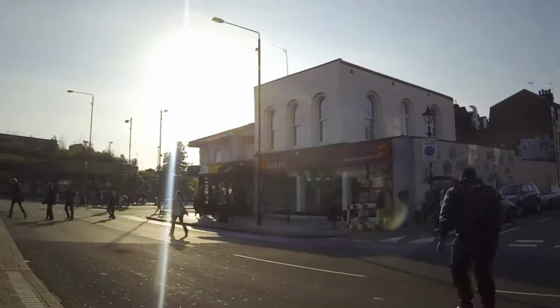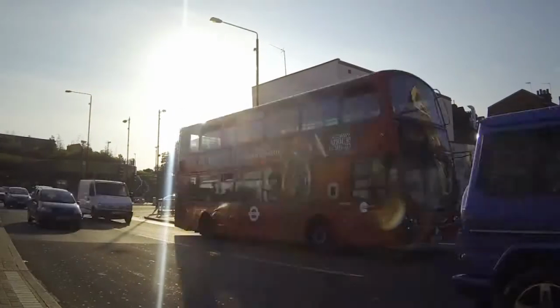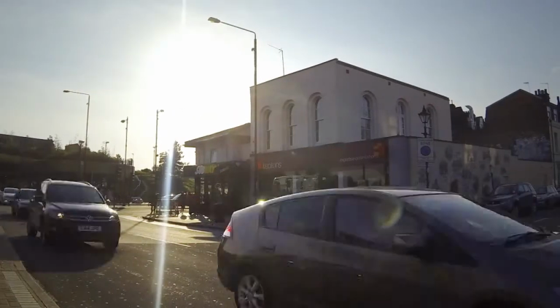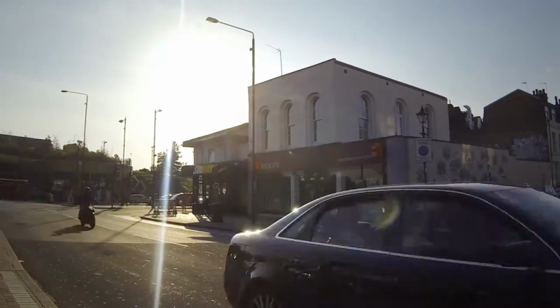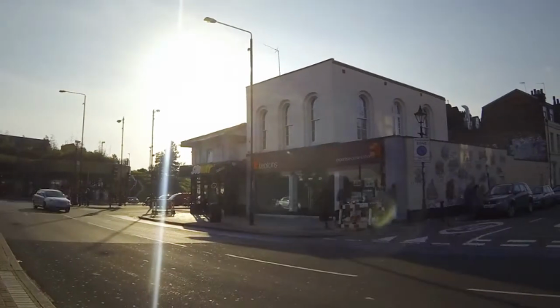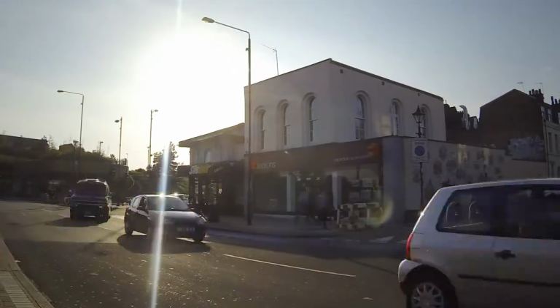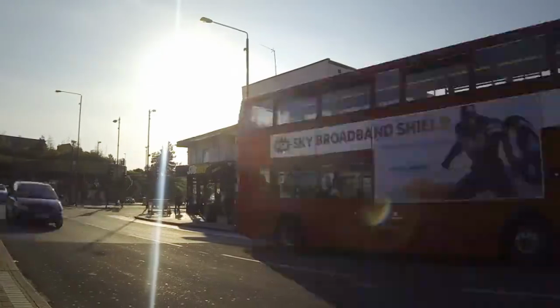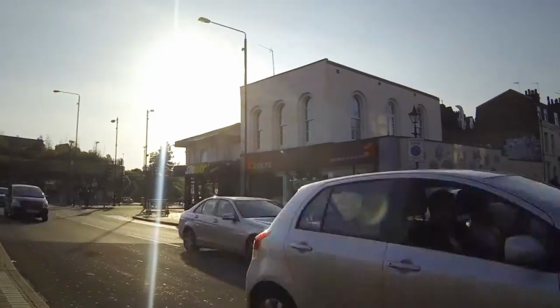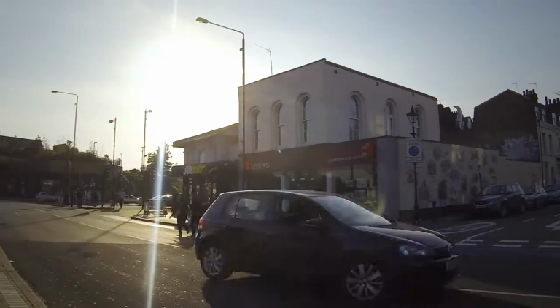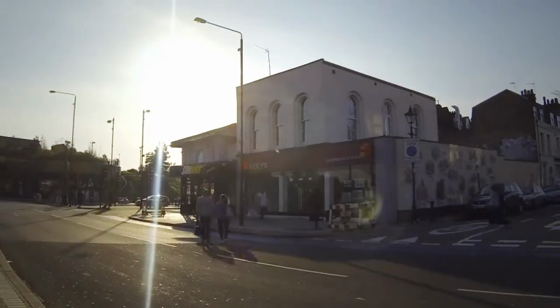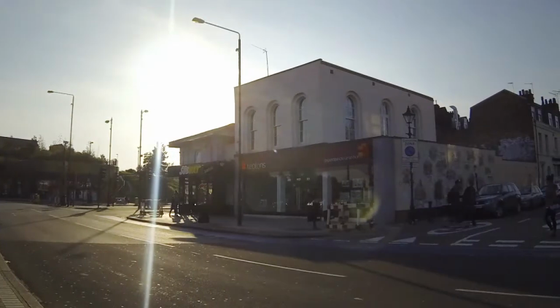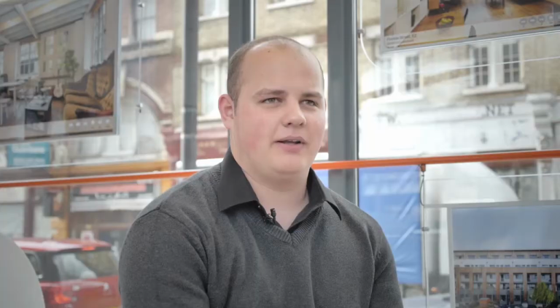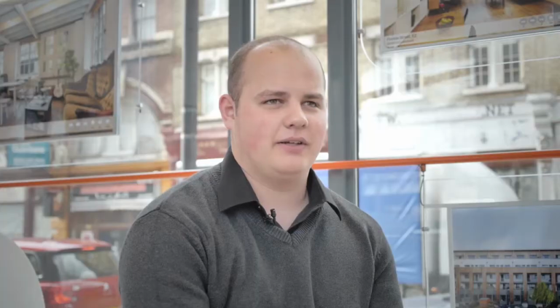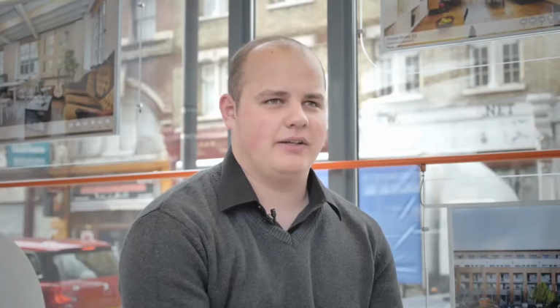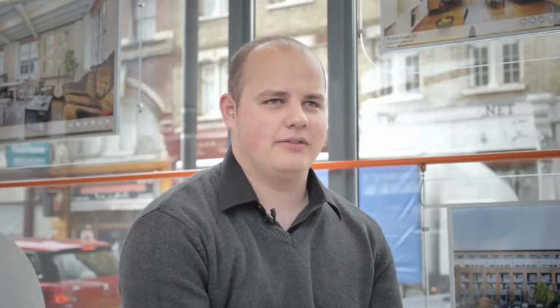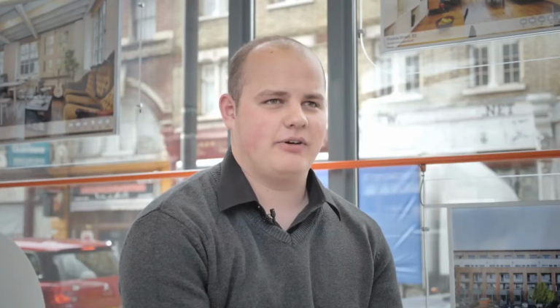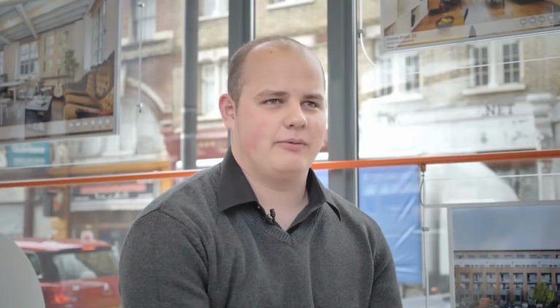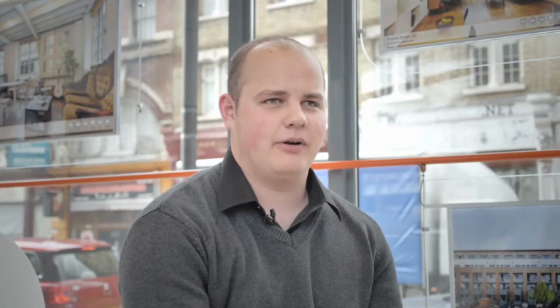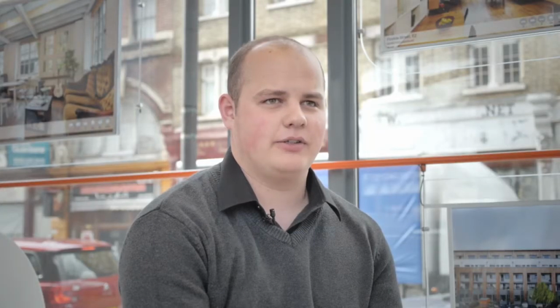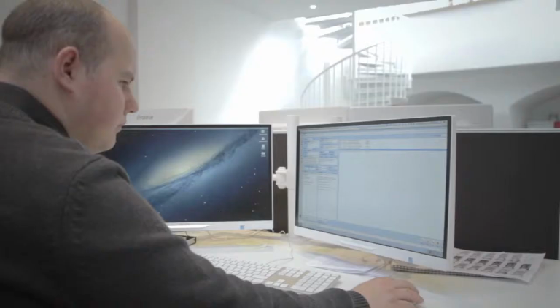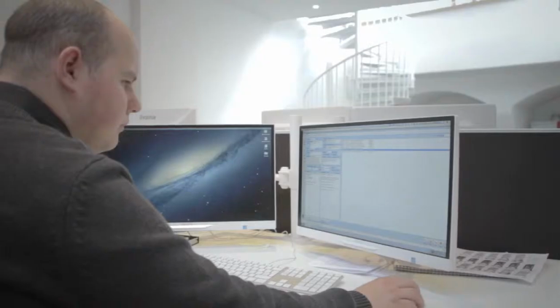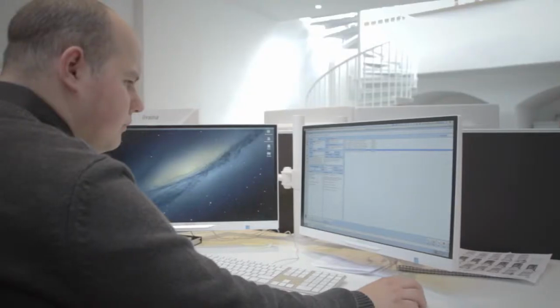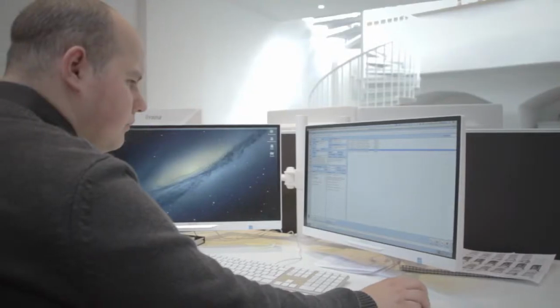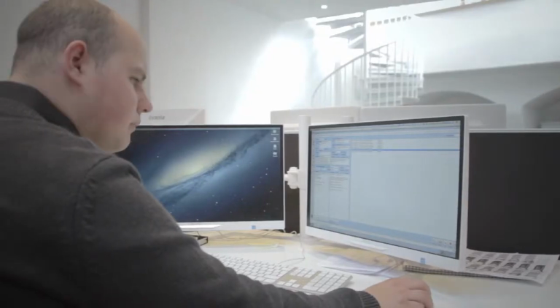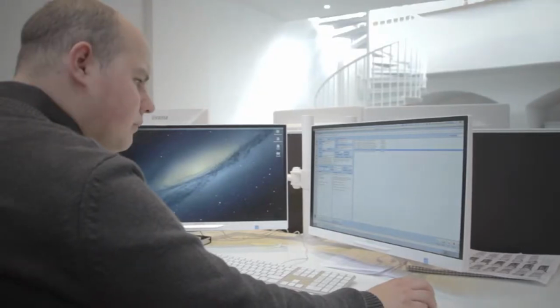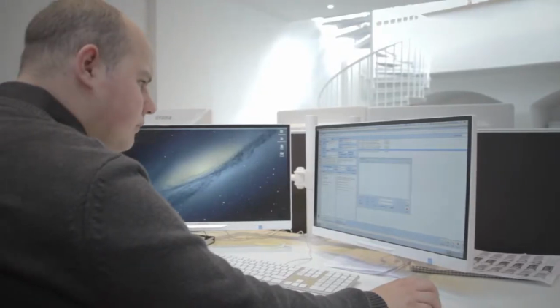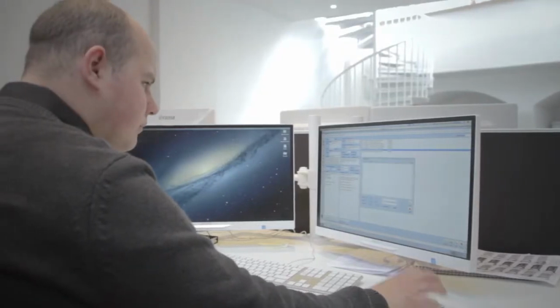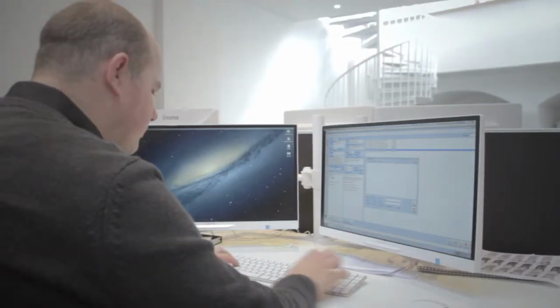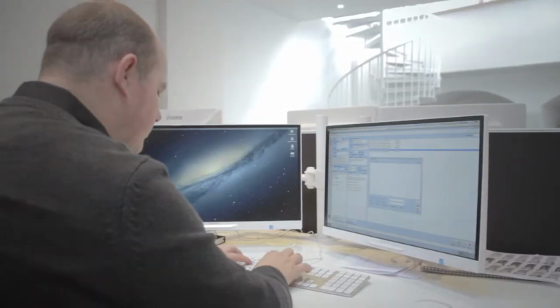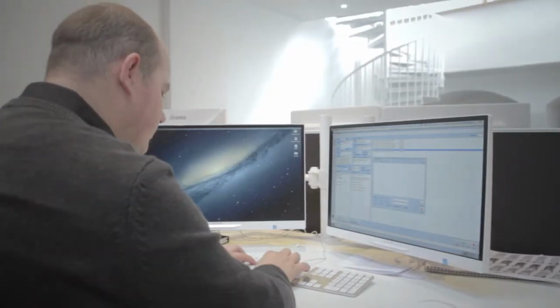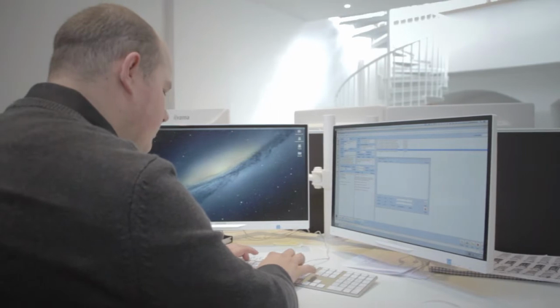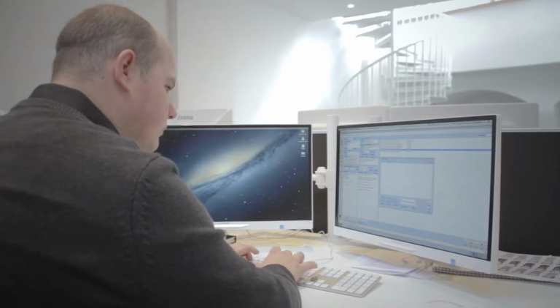My name is Ben Brace, I'm a photographer and I'm based at the Keeton Stratford branch. I joined the company in January 2014.